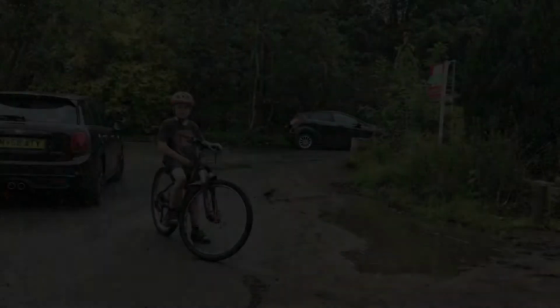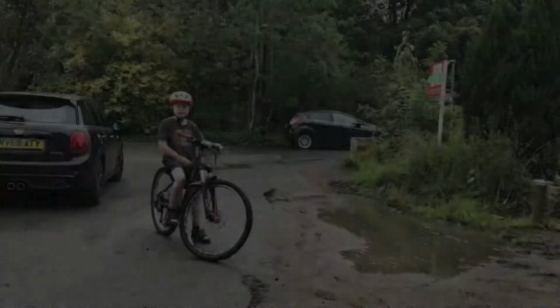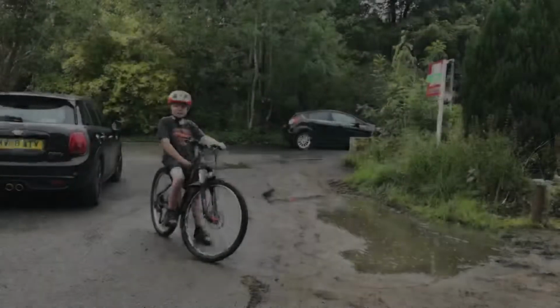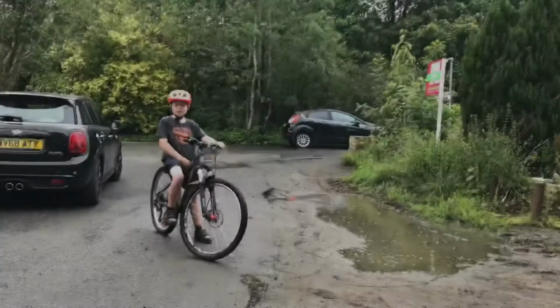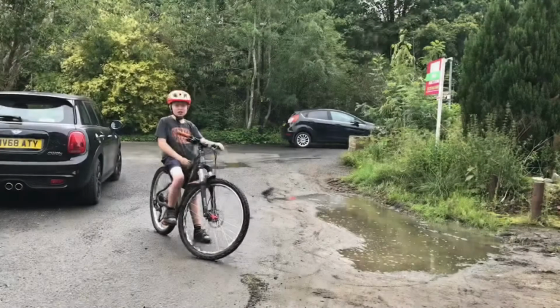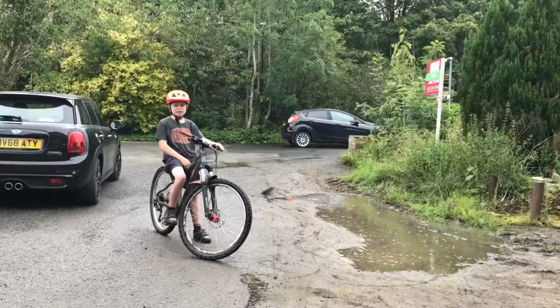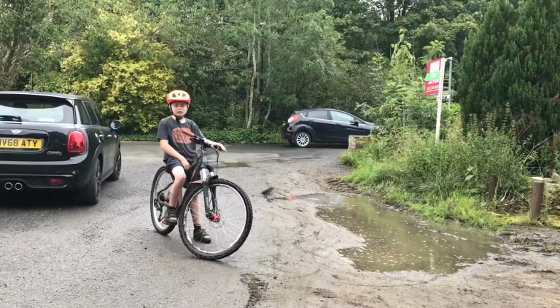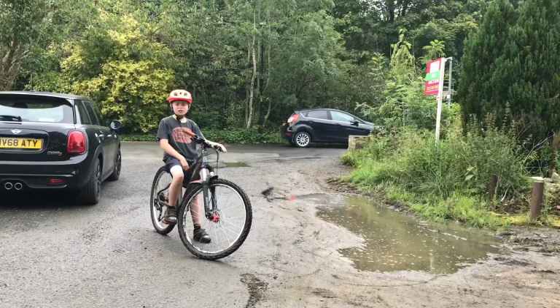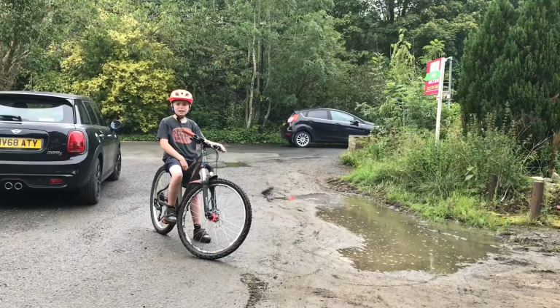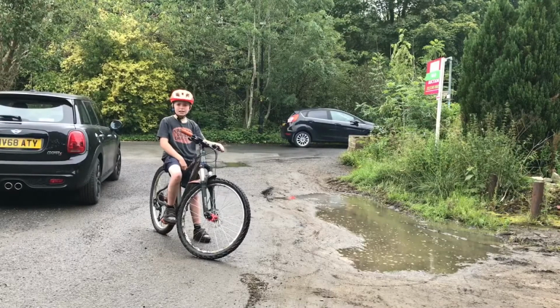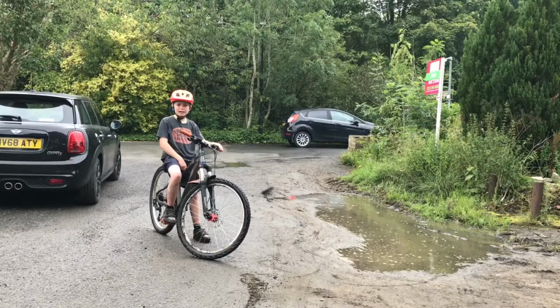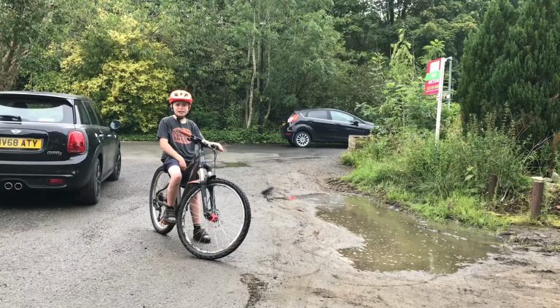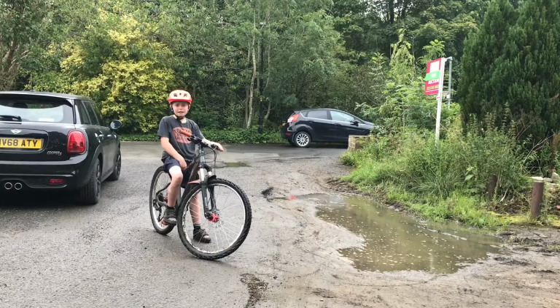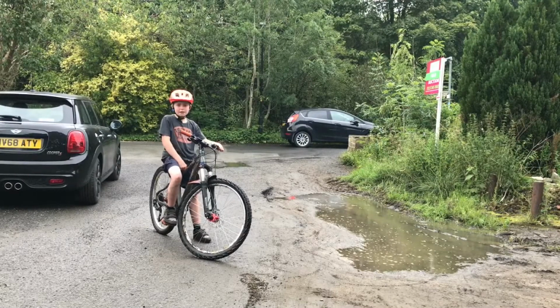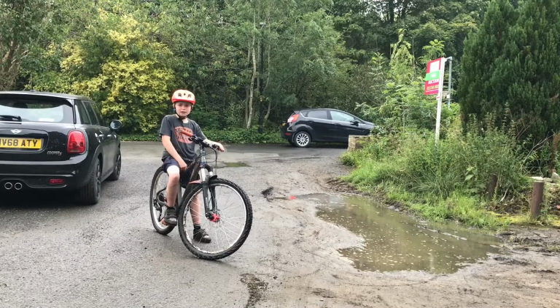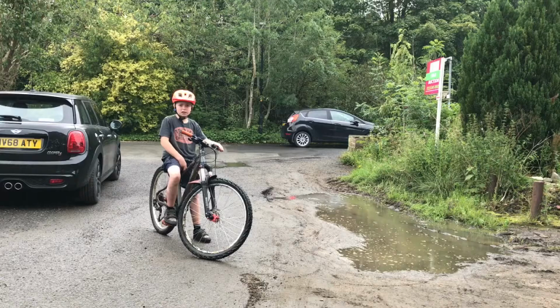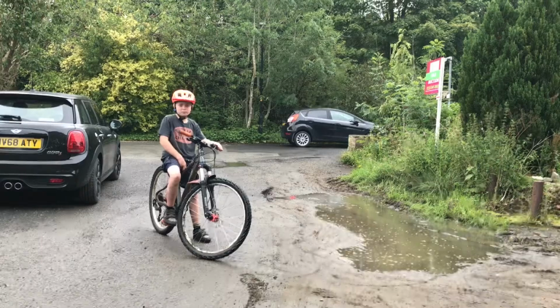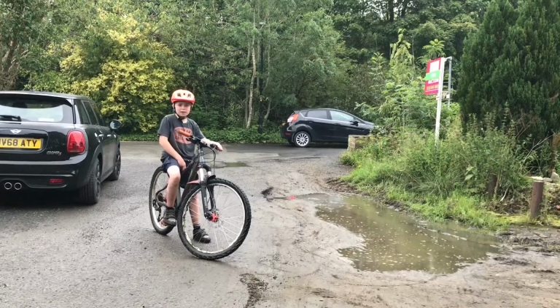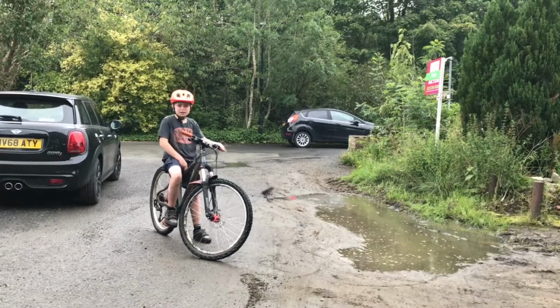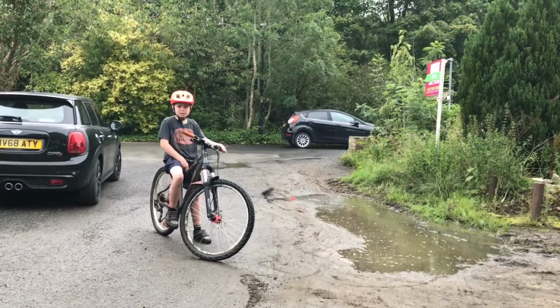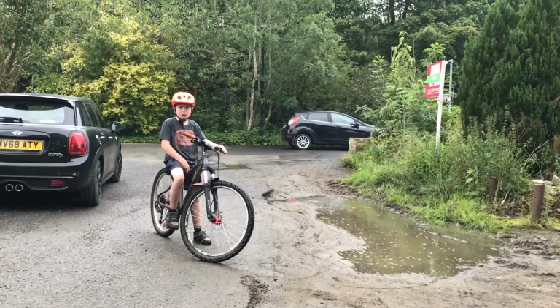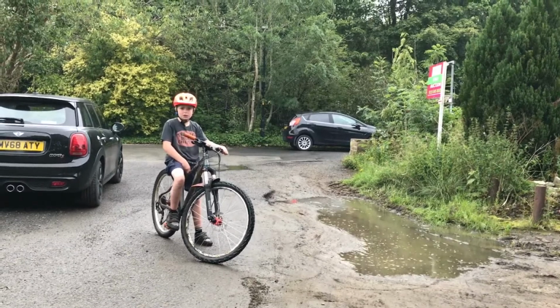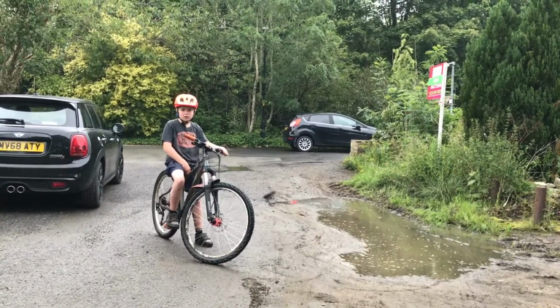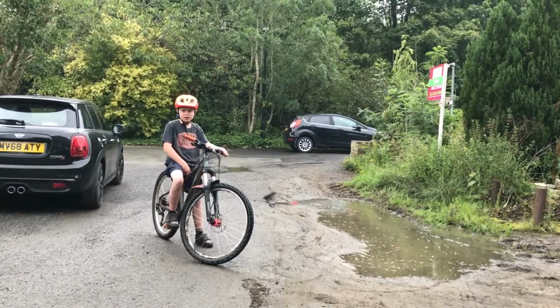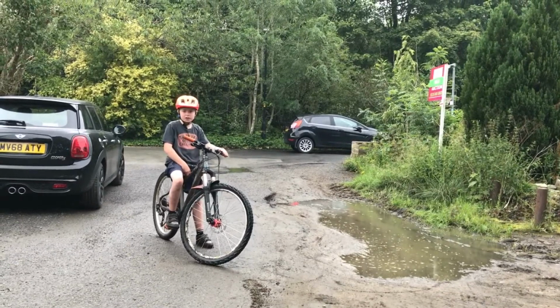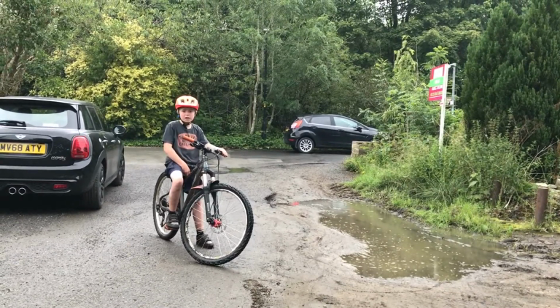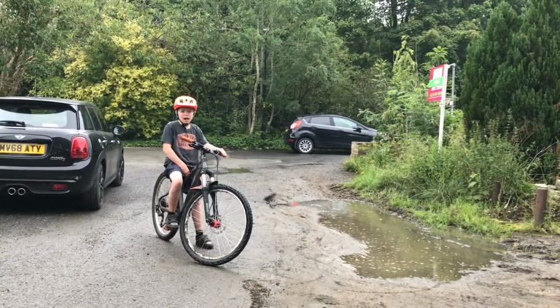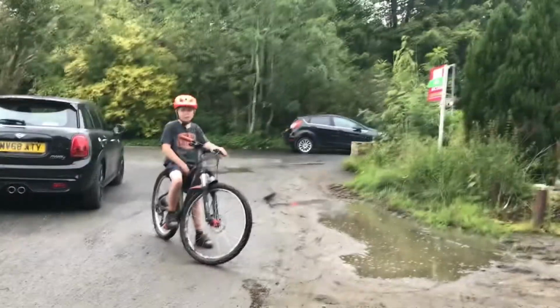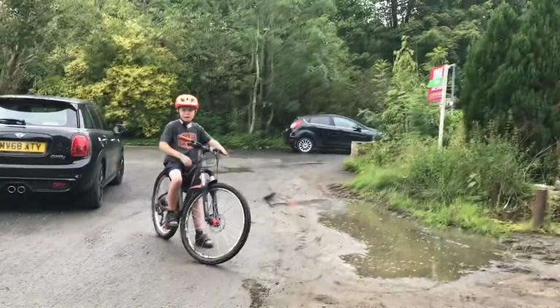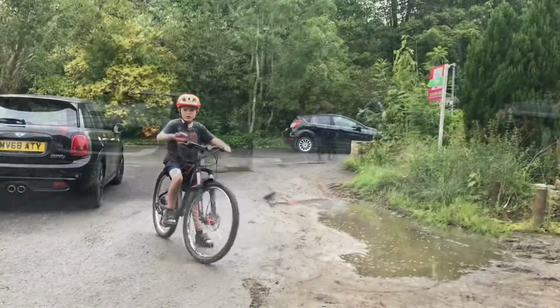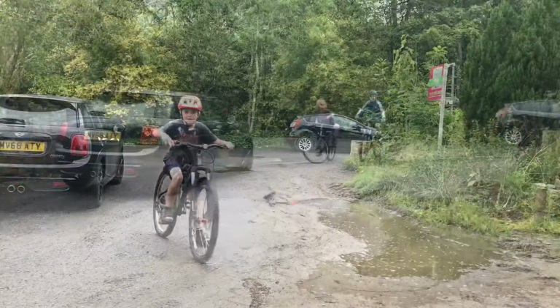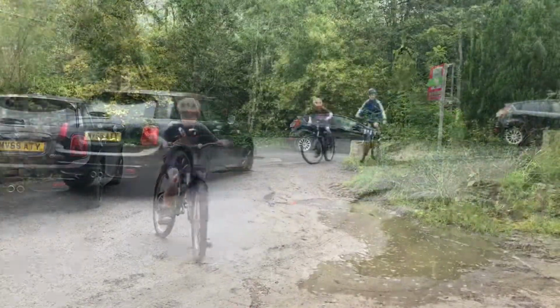This next trick is called a track stand. It requires a lot of balance and some concentration. I will now show you.